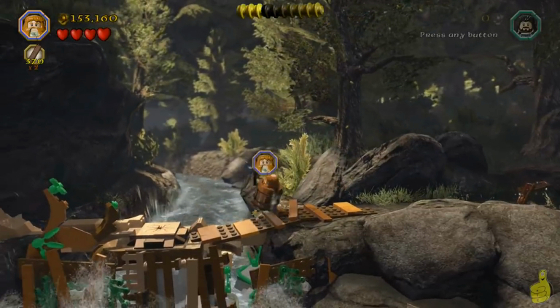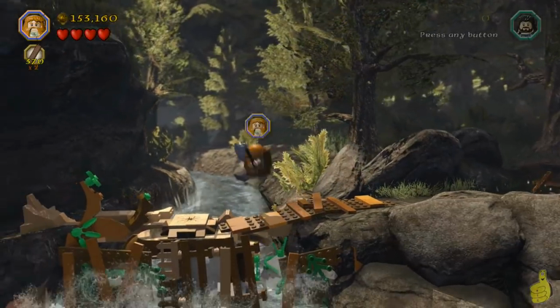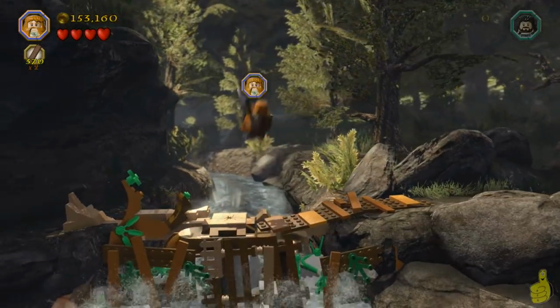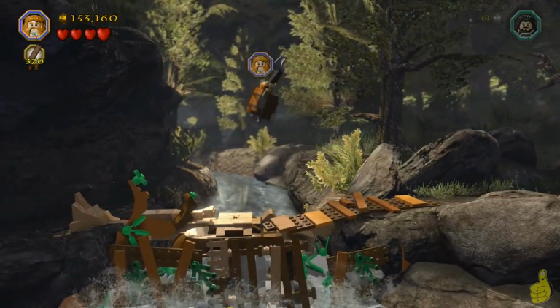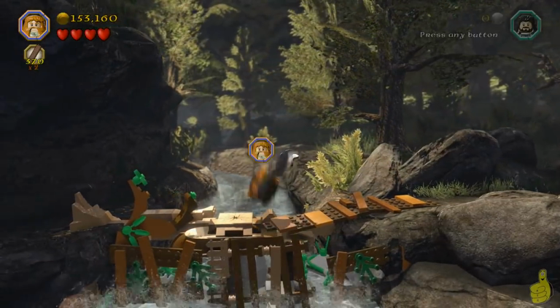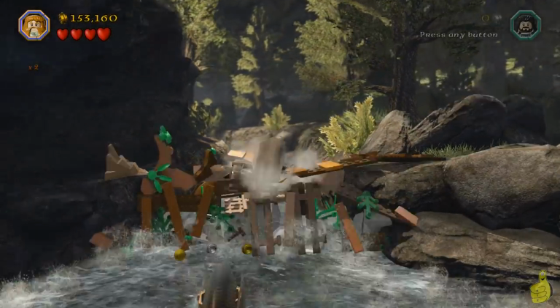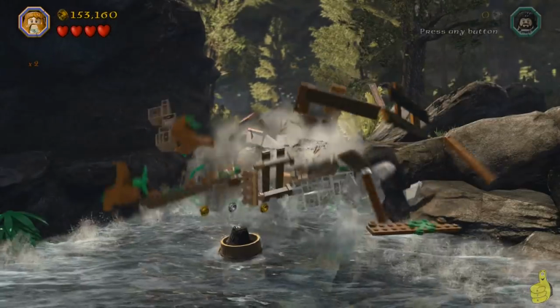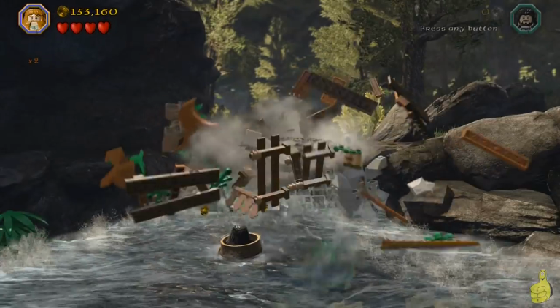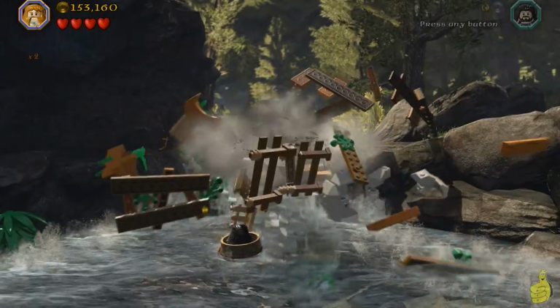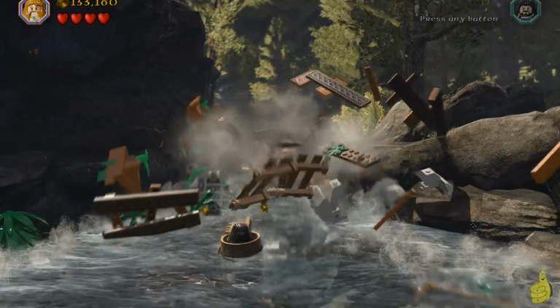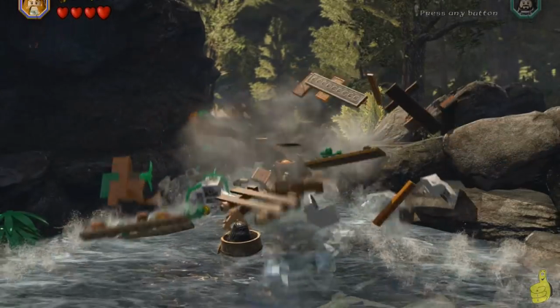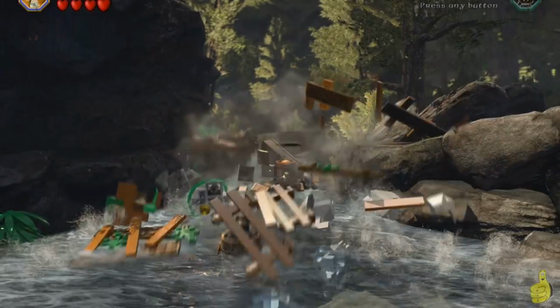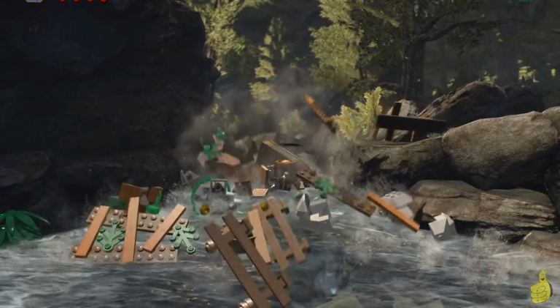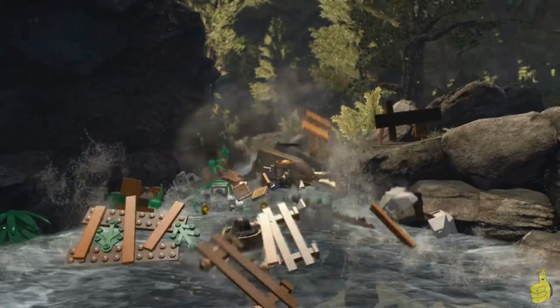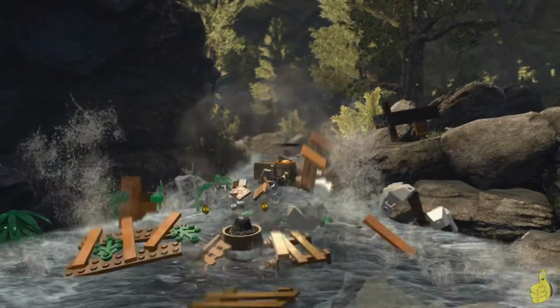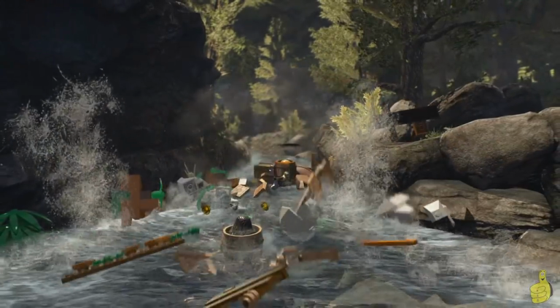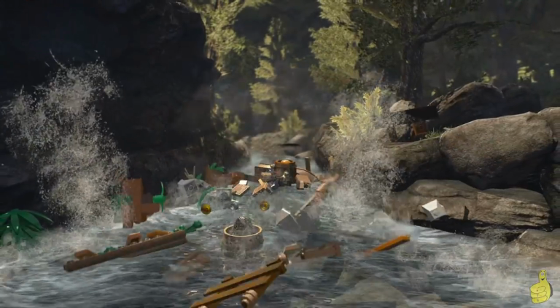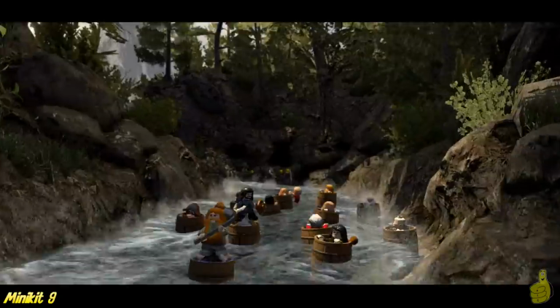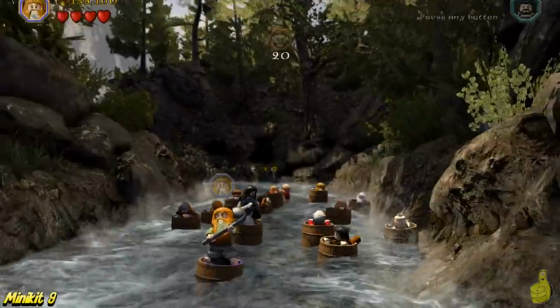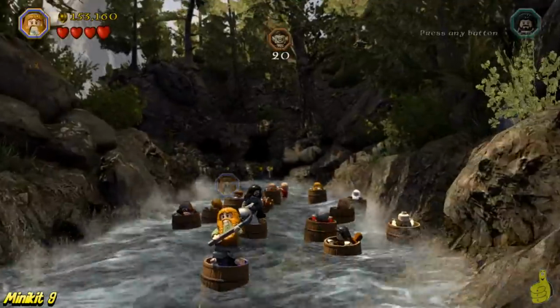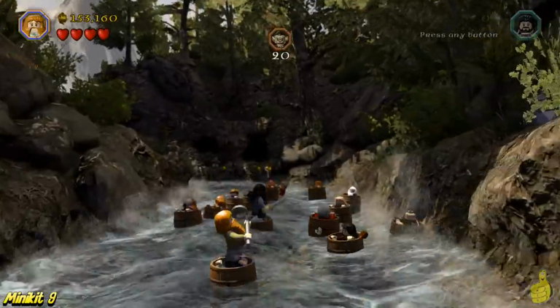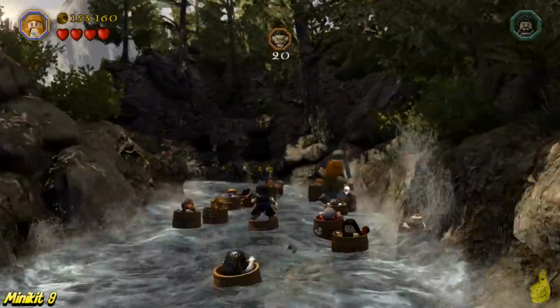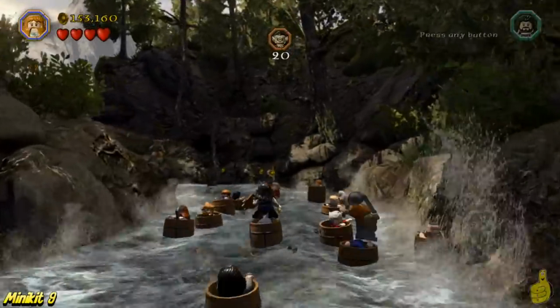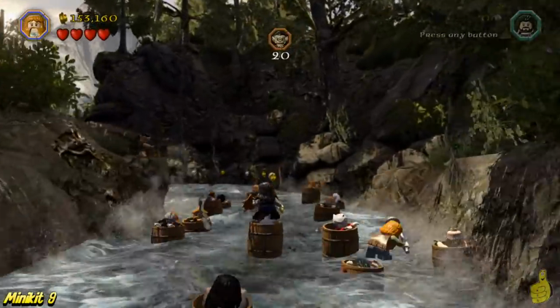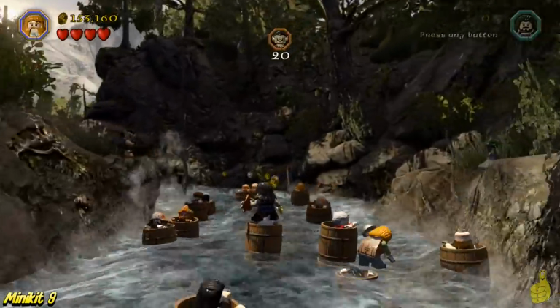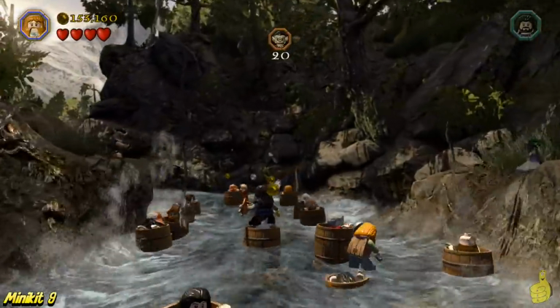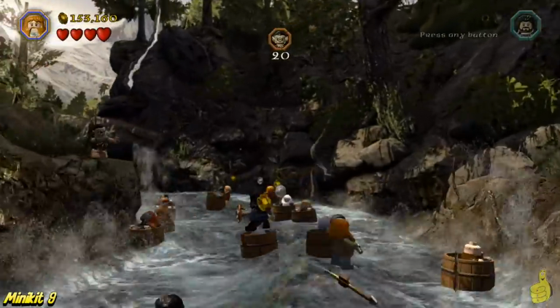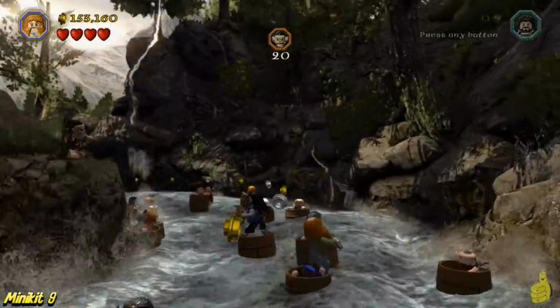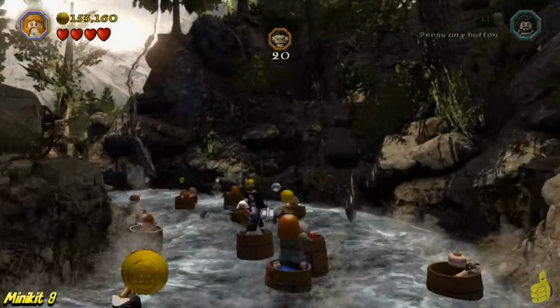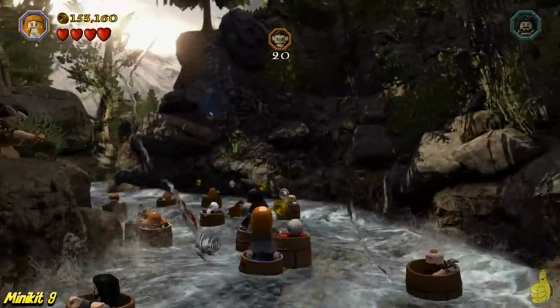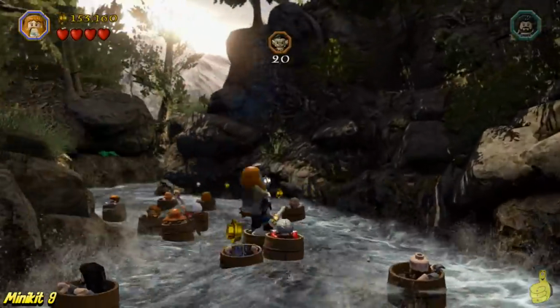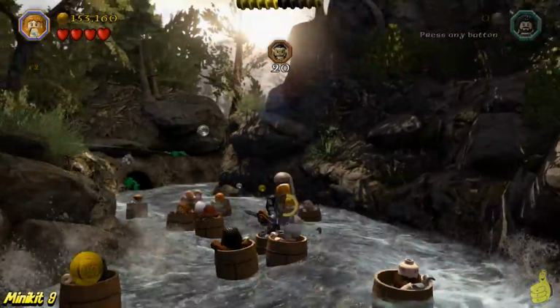Make sure you take out everybody and grab everything before this next move — the old jump attack on the bridge — which will set us into the next area and cue us into the last couple of minikits. We're in the home stretch now!